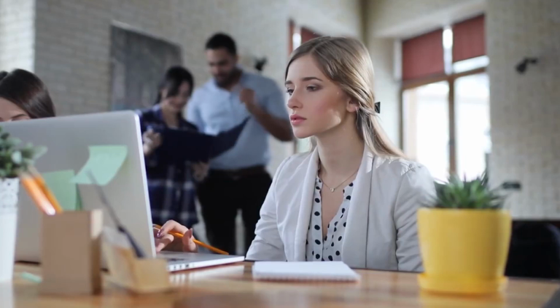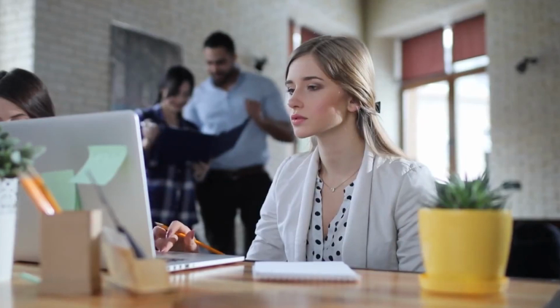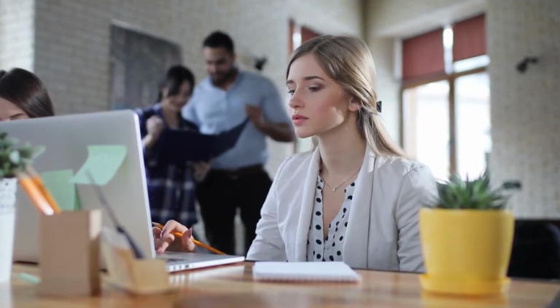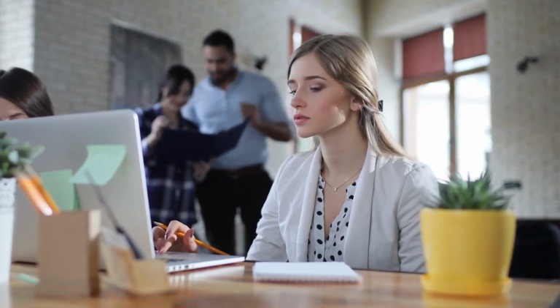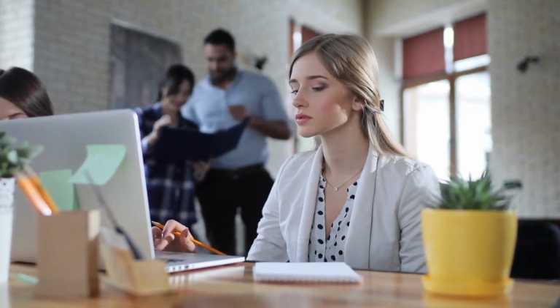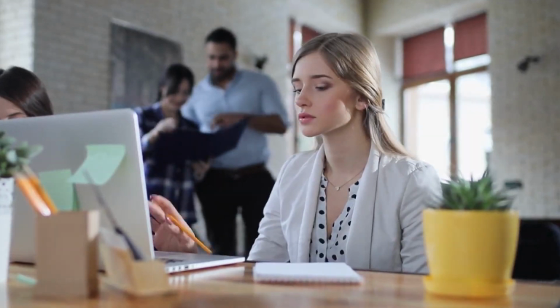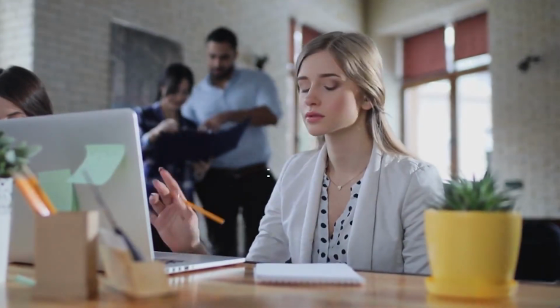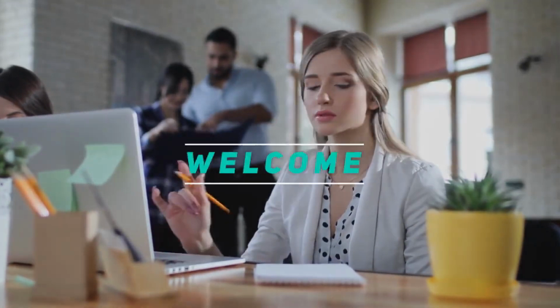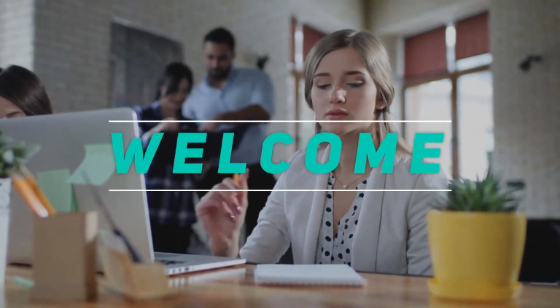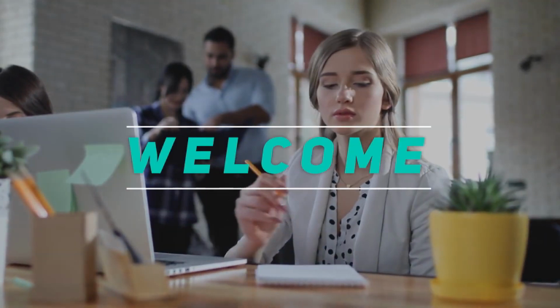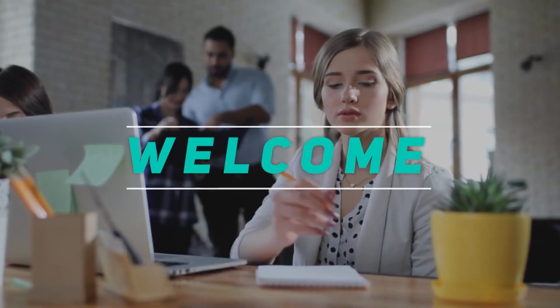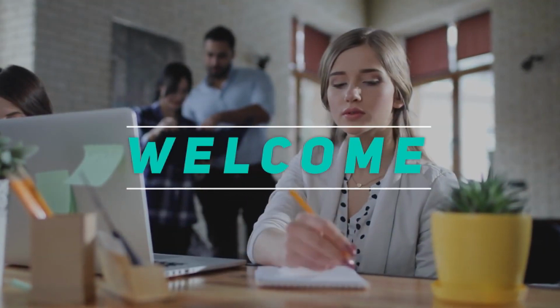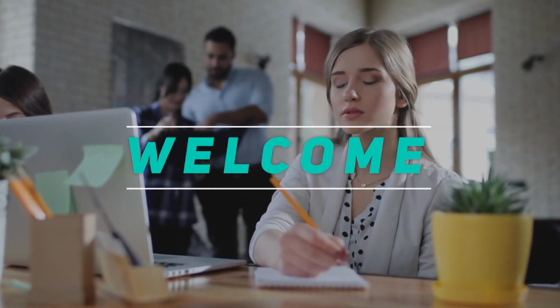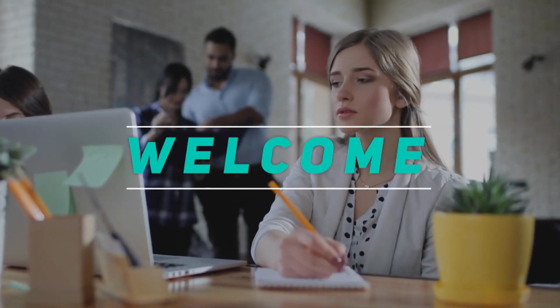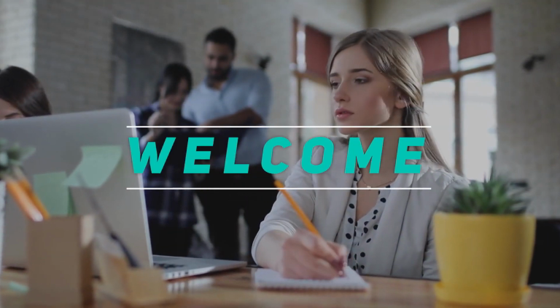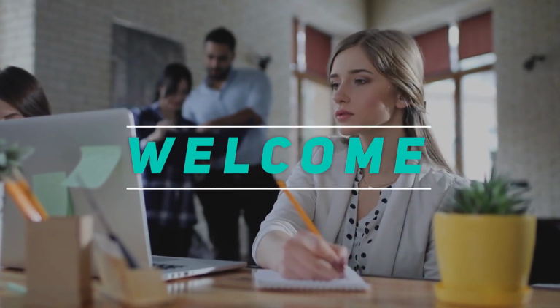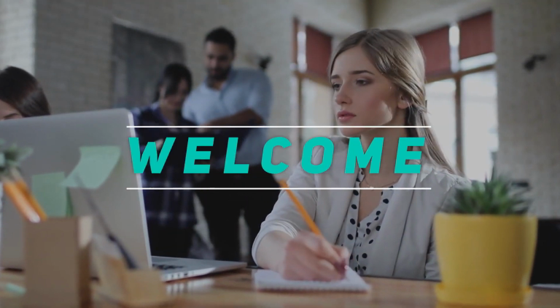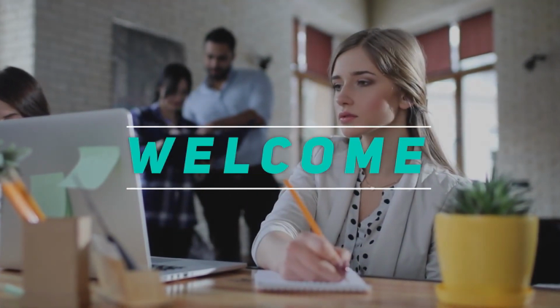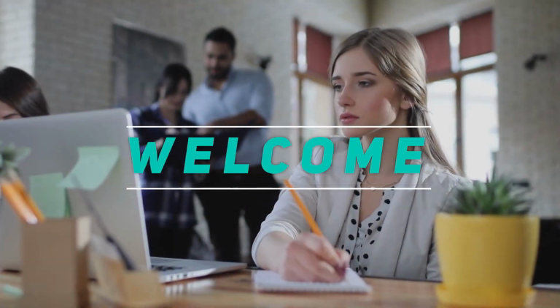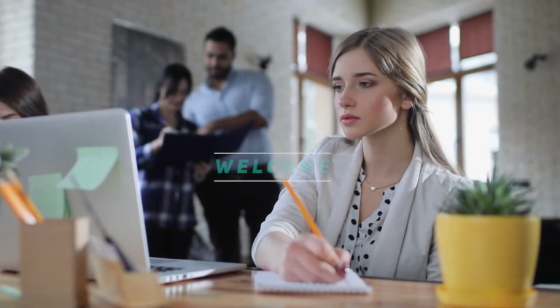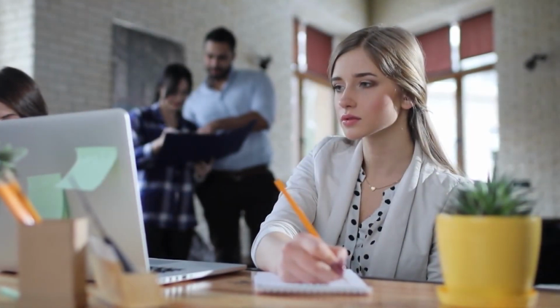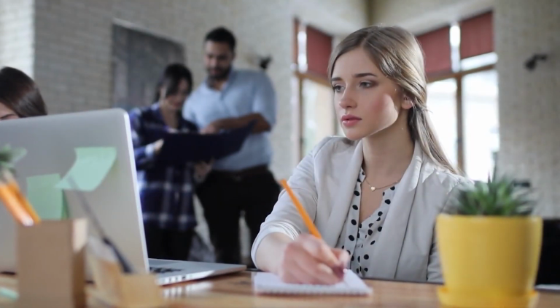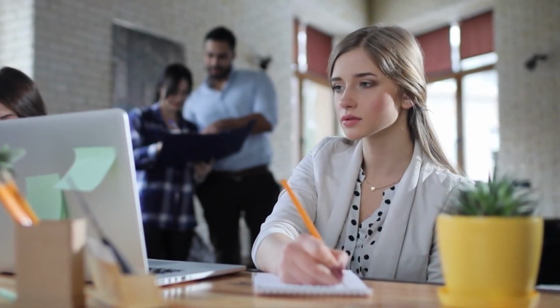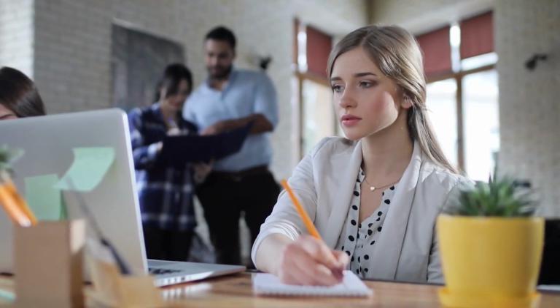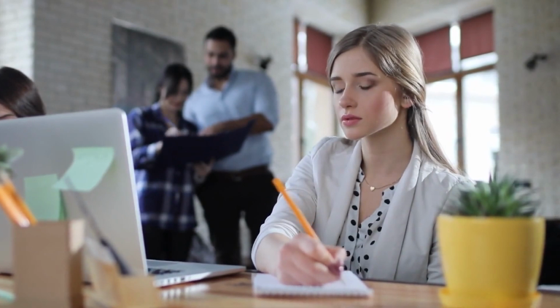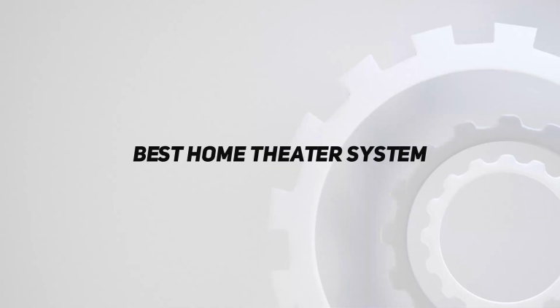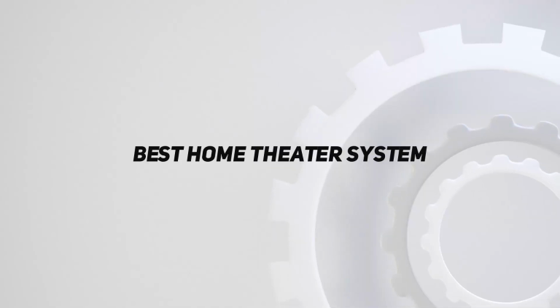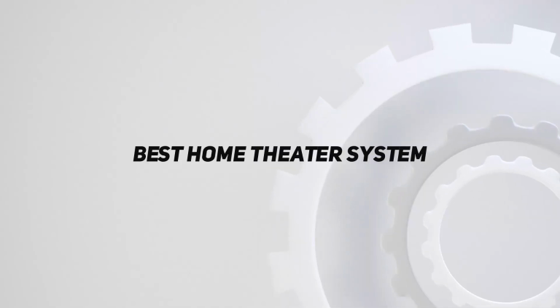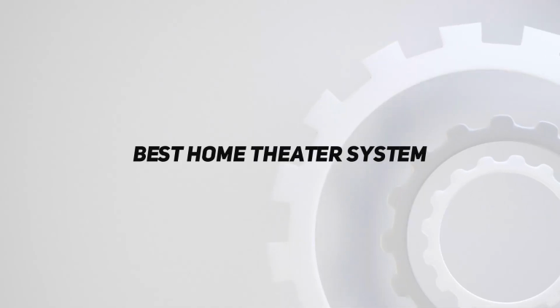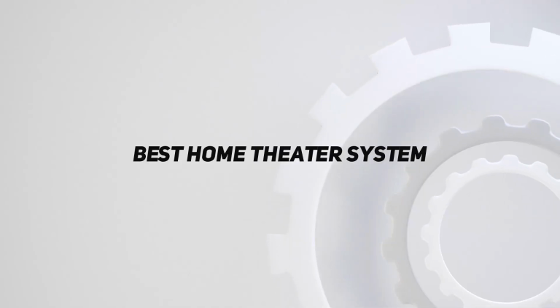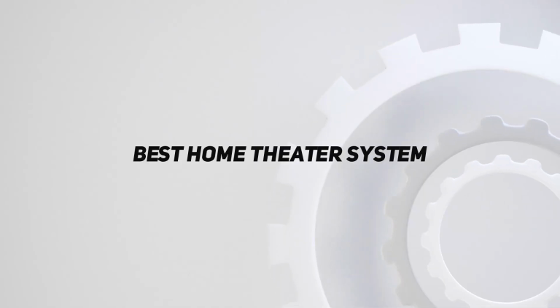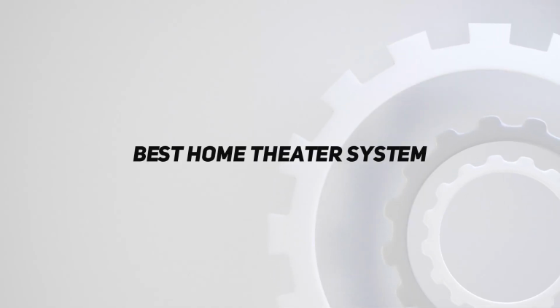Hey, welcome back to my channel. In this video, I'm going to talk about the top 5 best home theater systems.